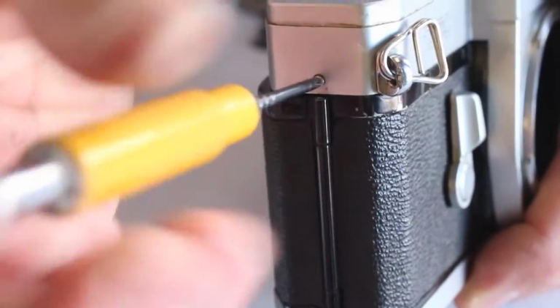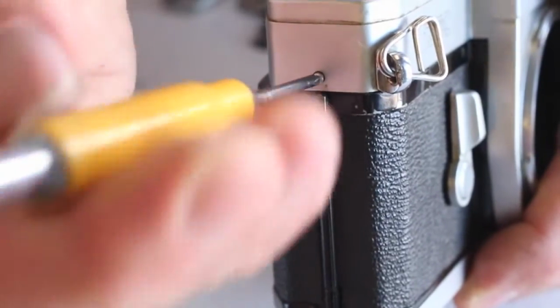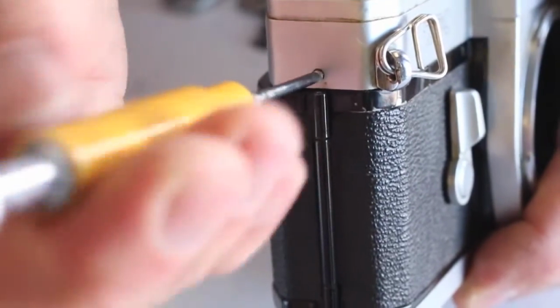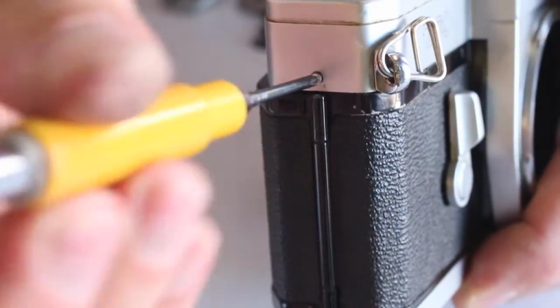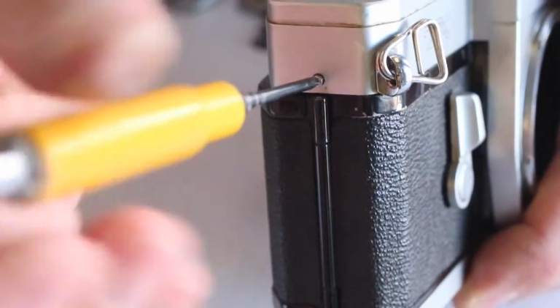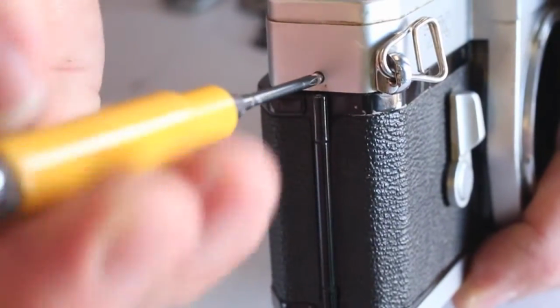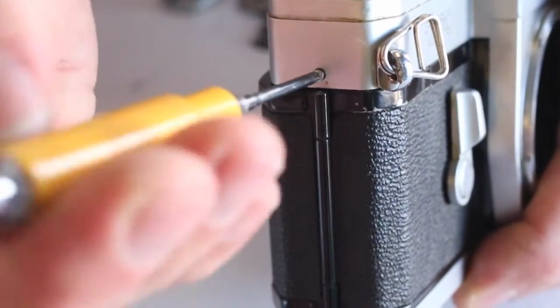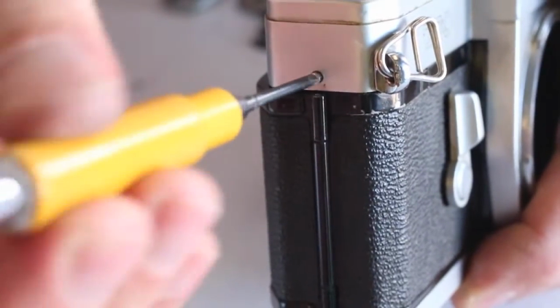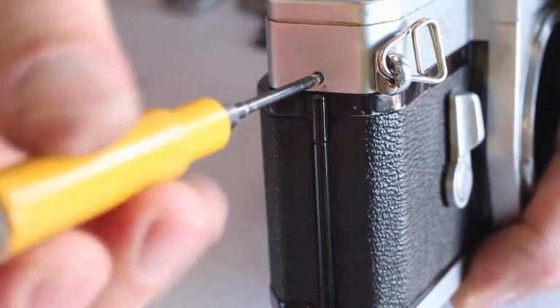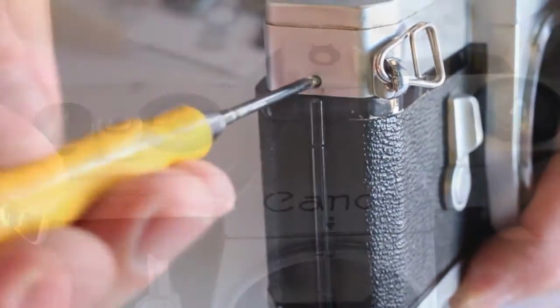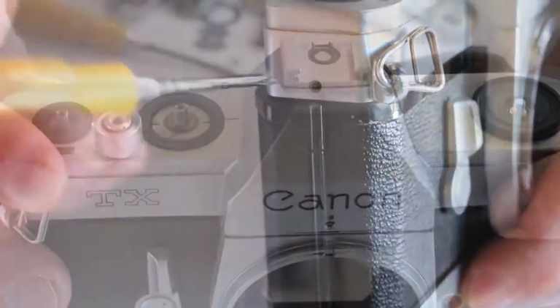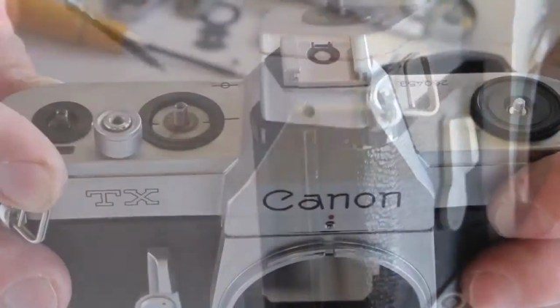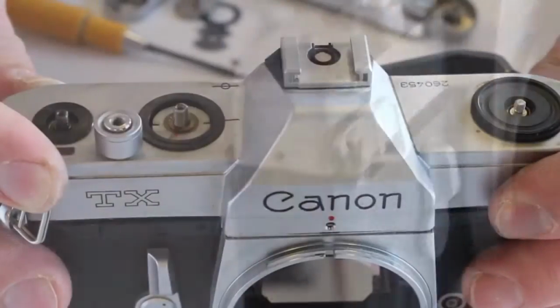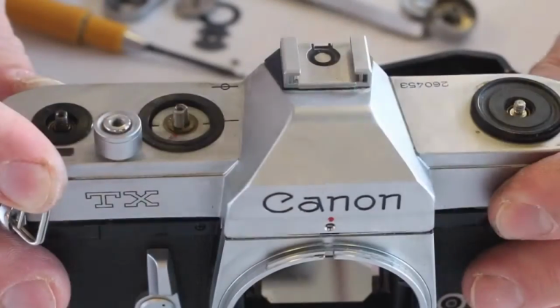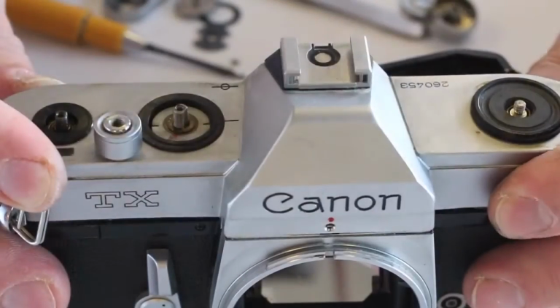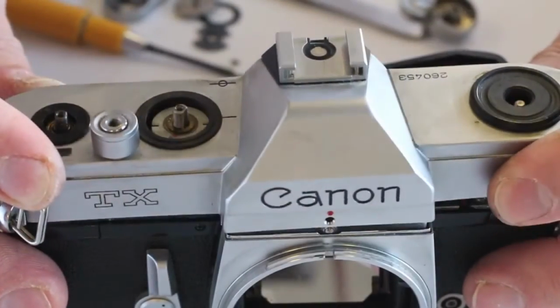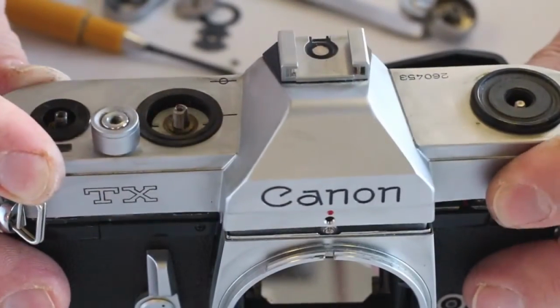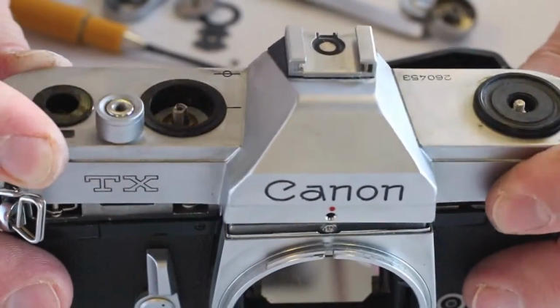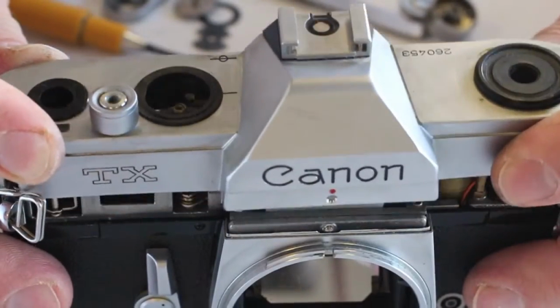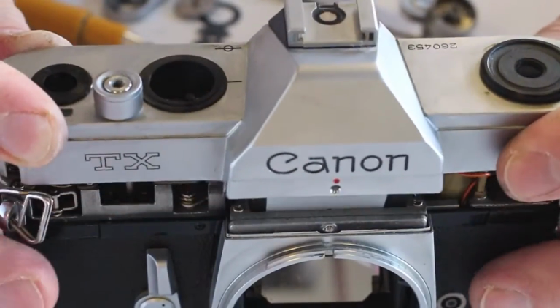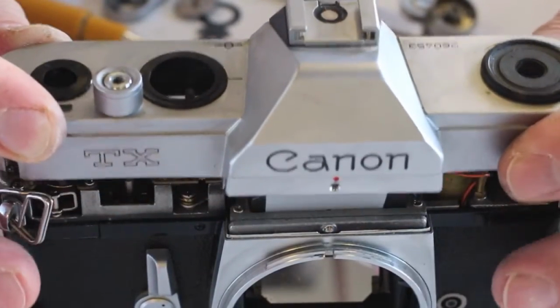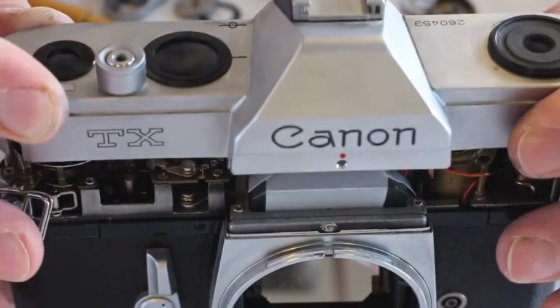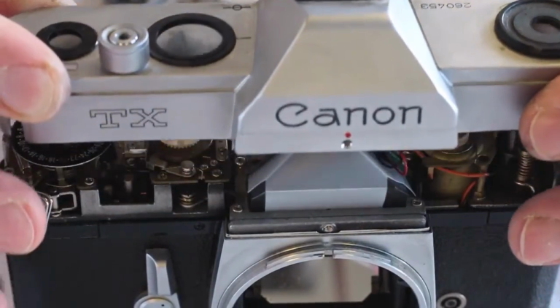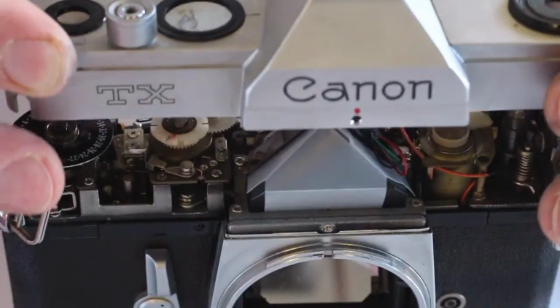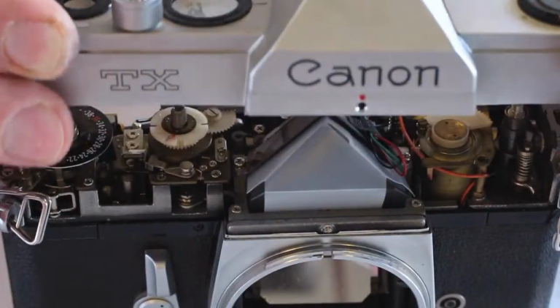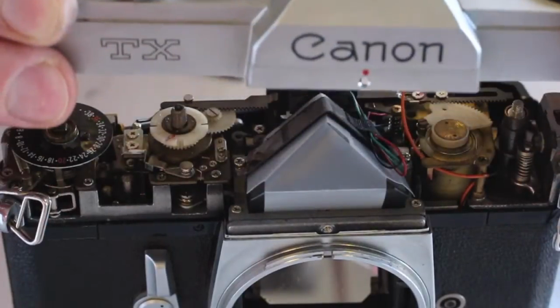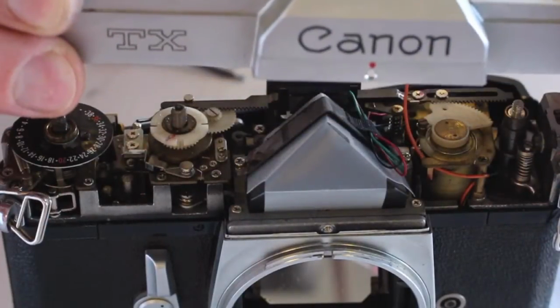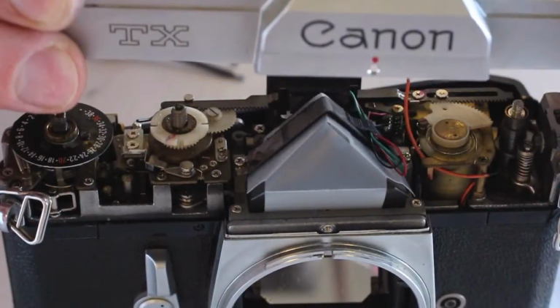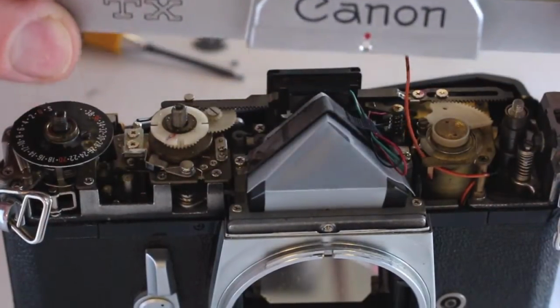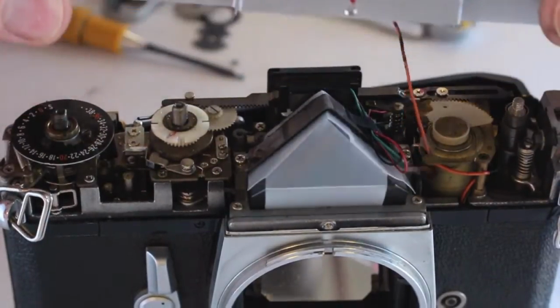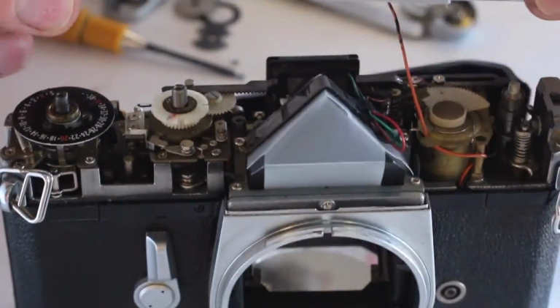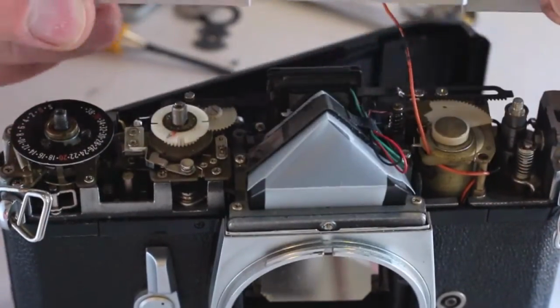Once all the screws are removed, the top cover will lift free. Be careful with the hot shoe wire.